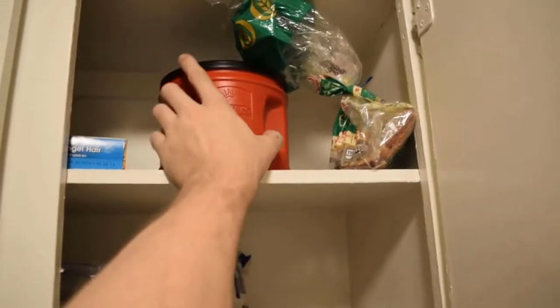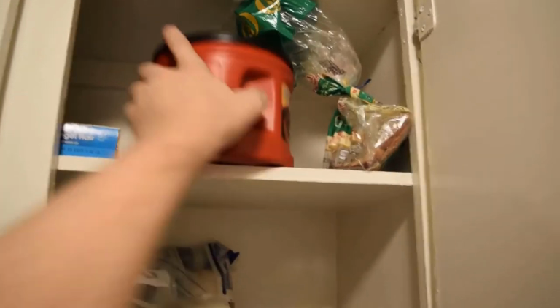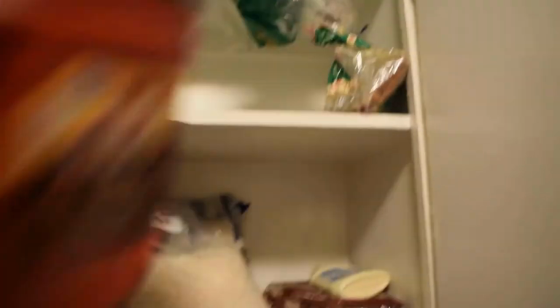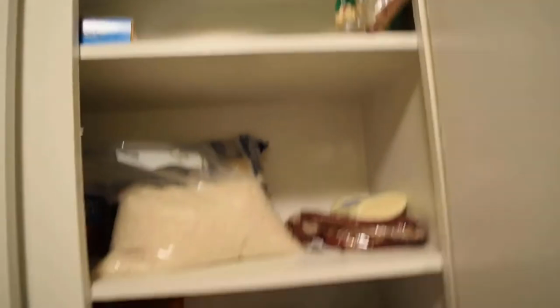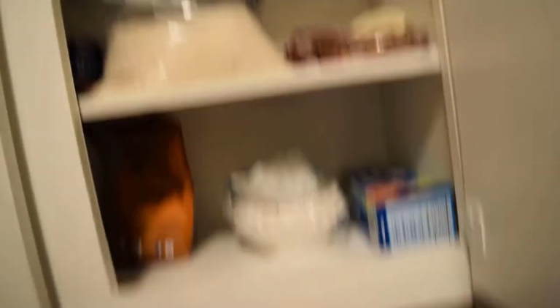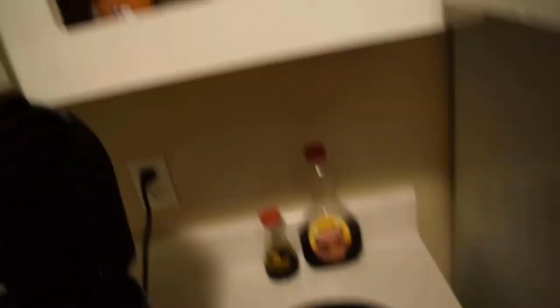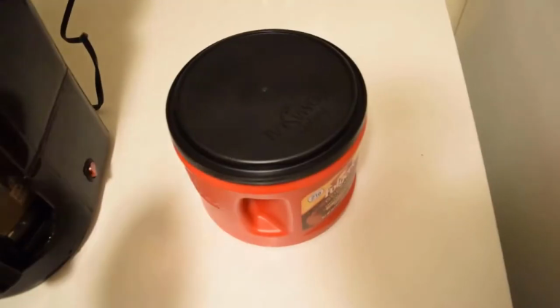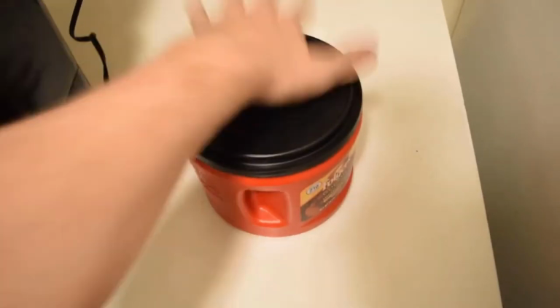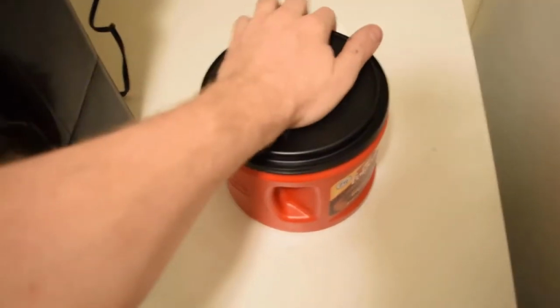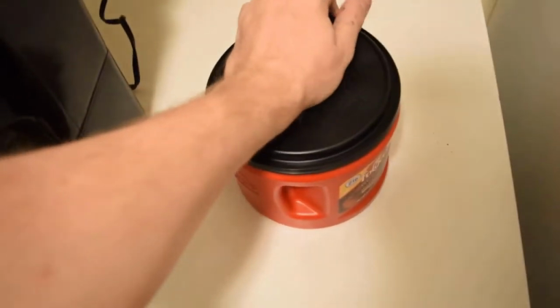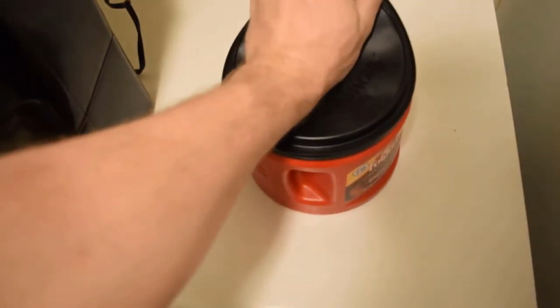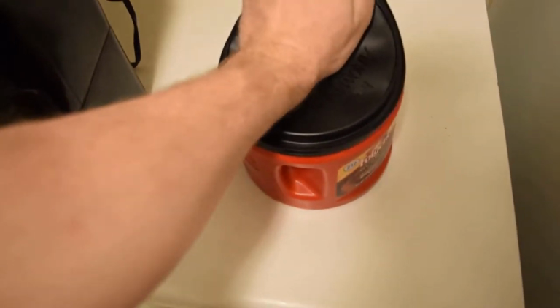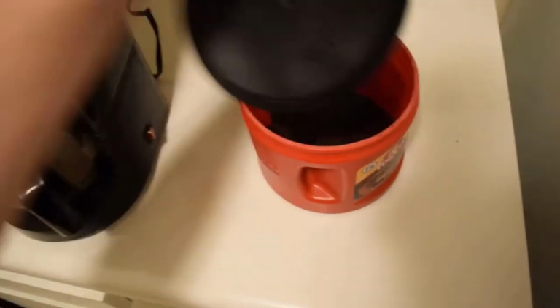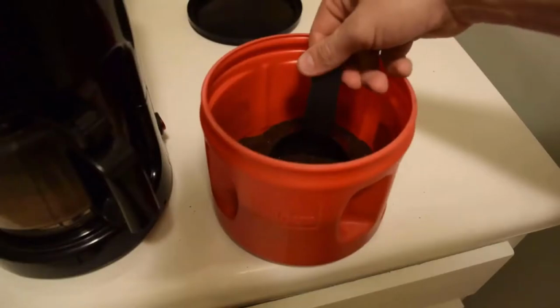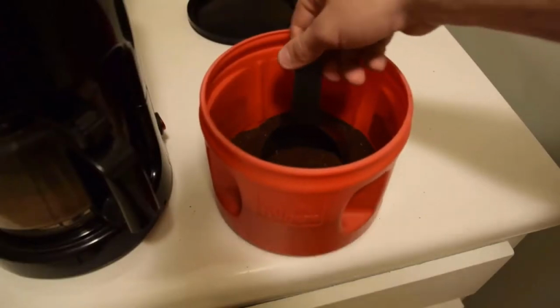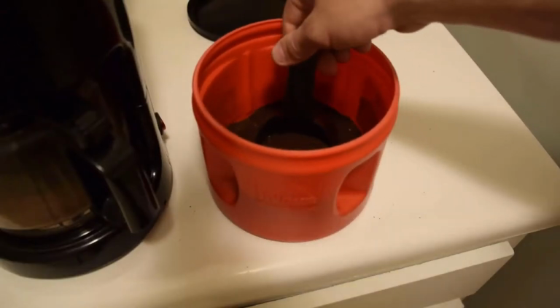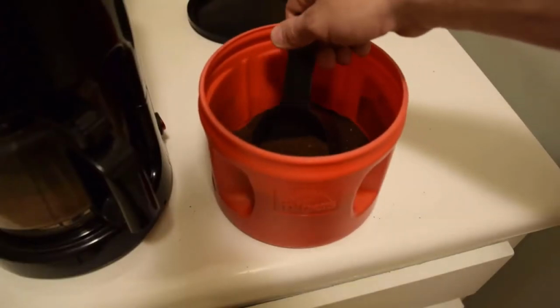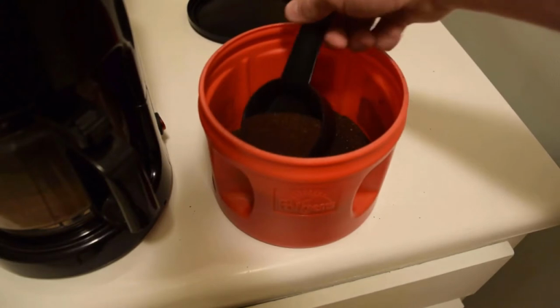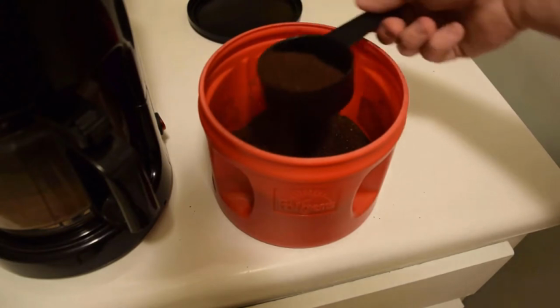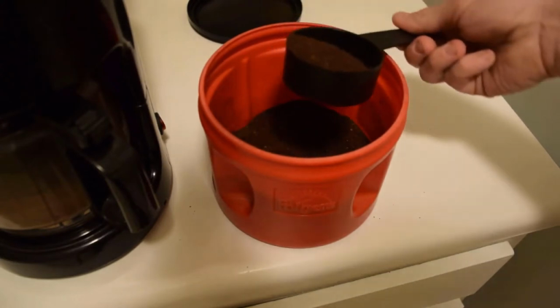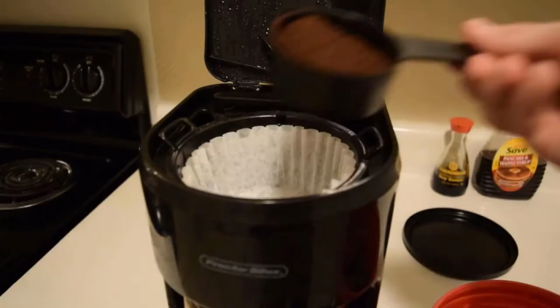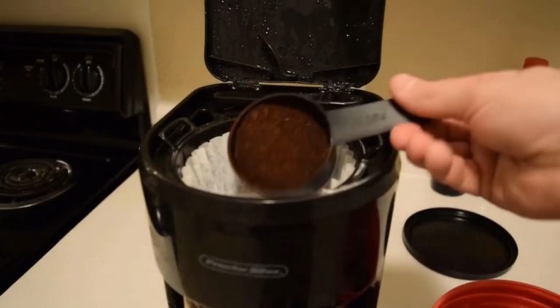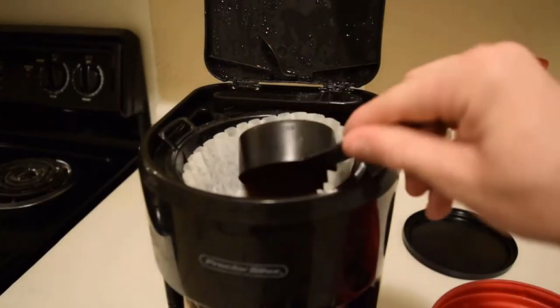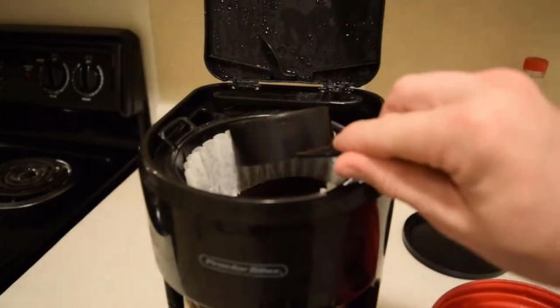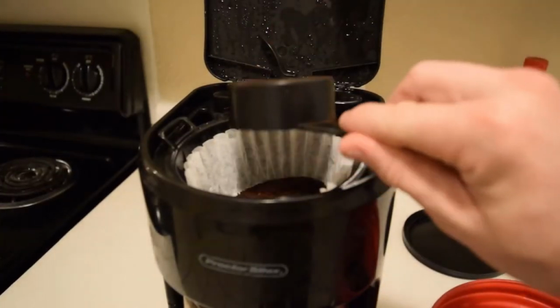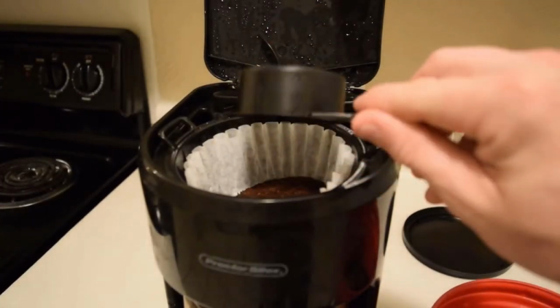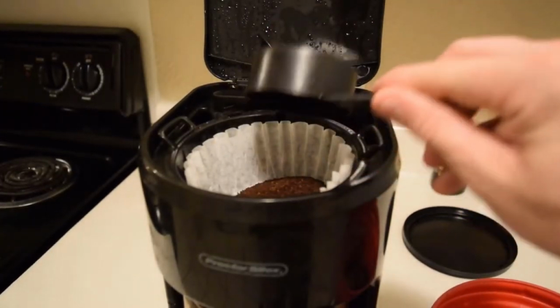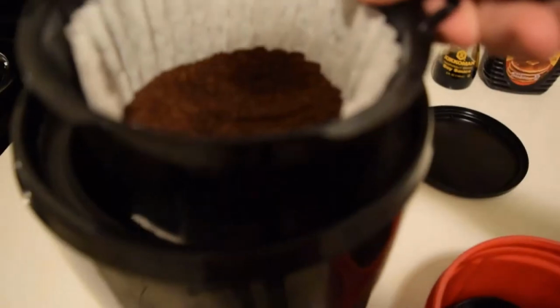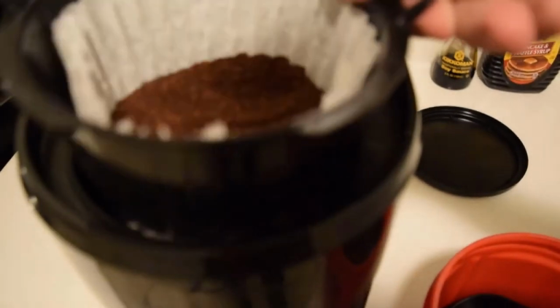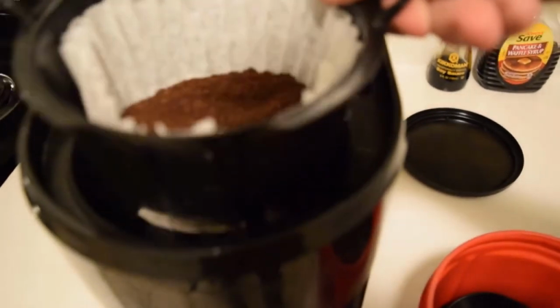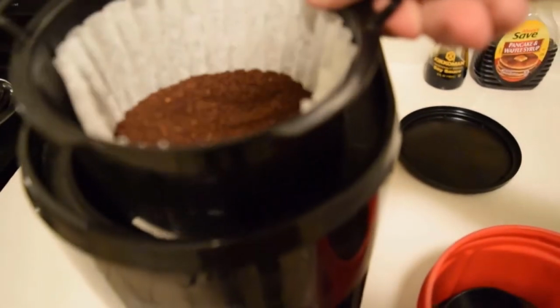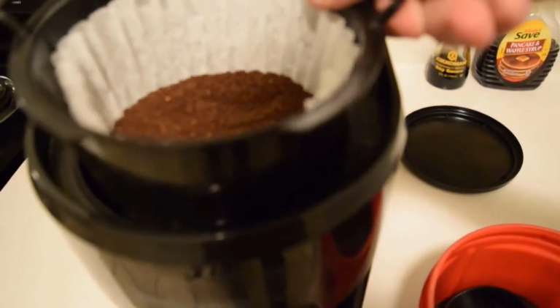You want your coffee? Grab your coffee grounds. Put it in the filter and give it a little shake.